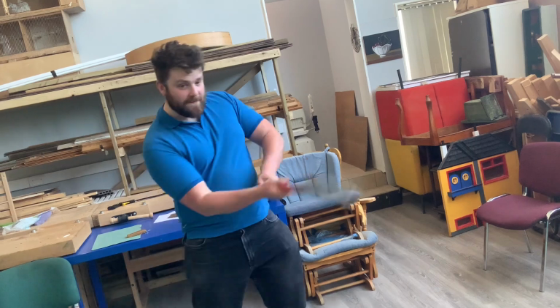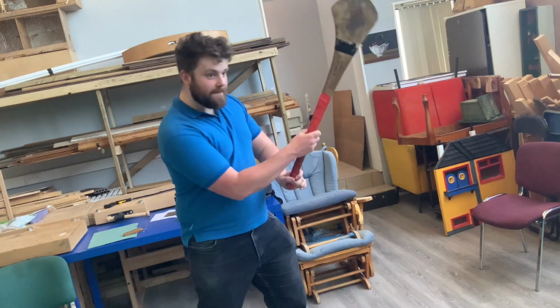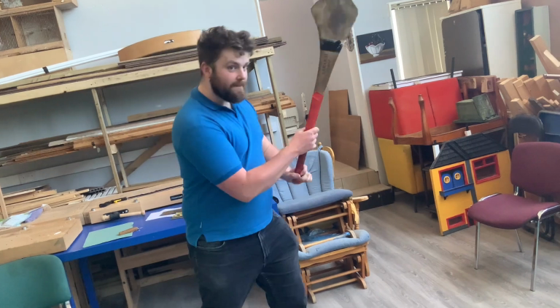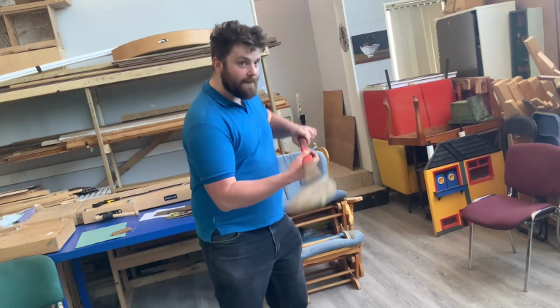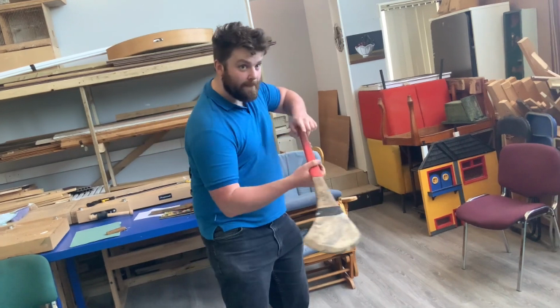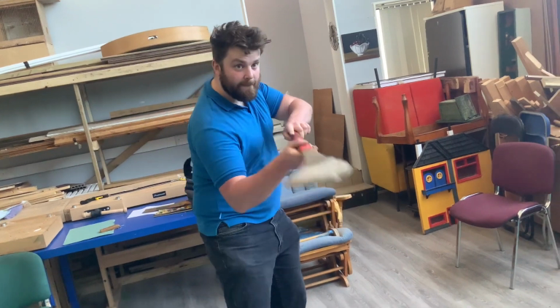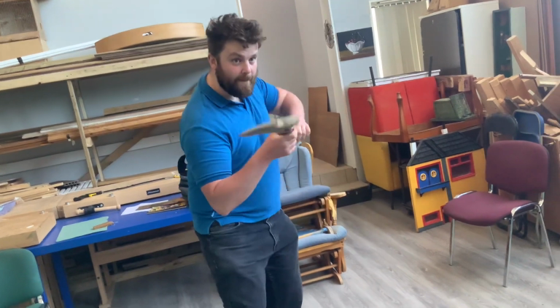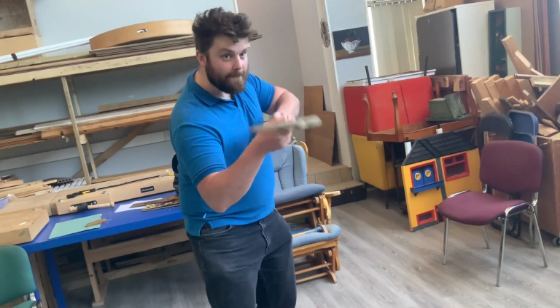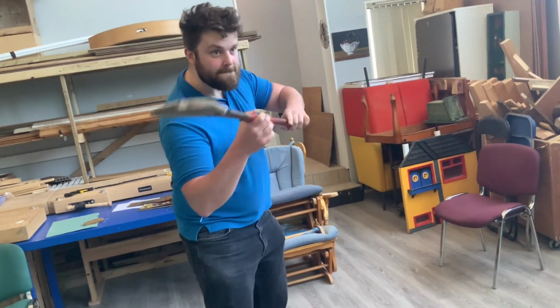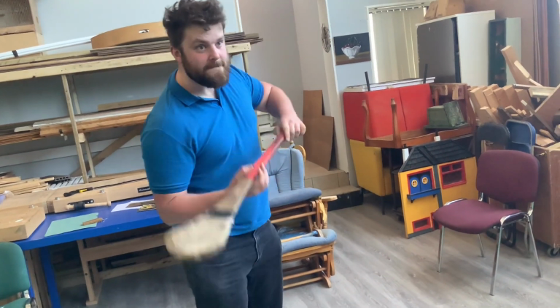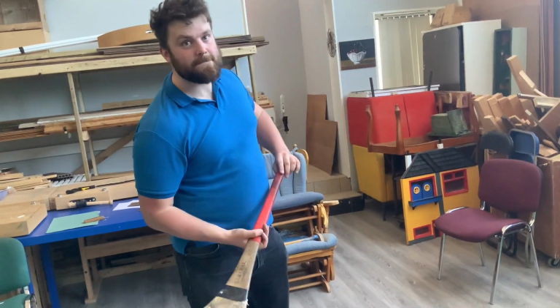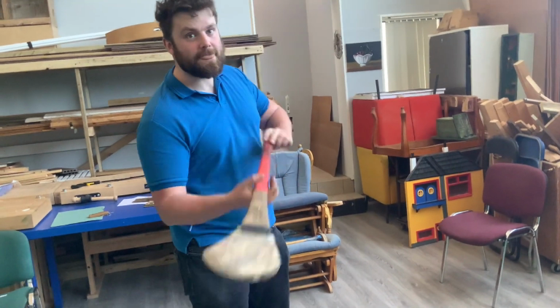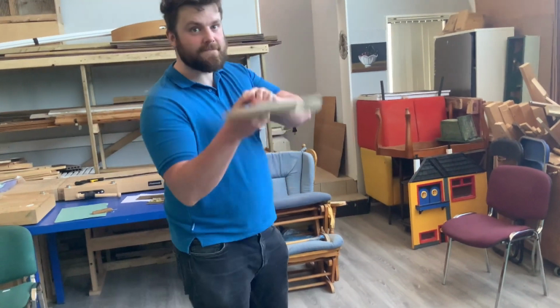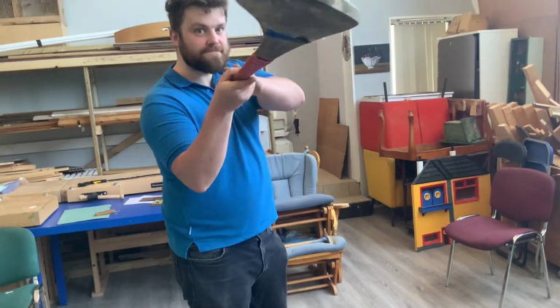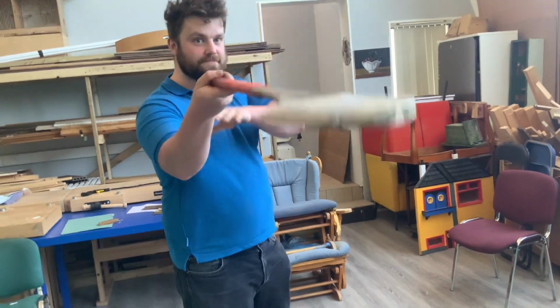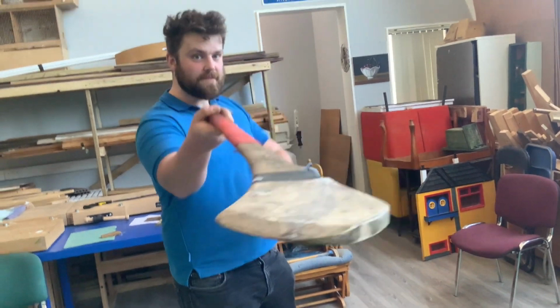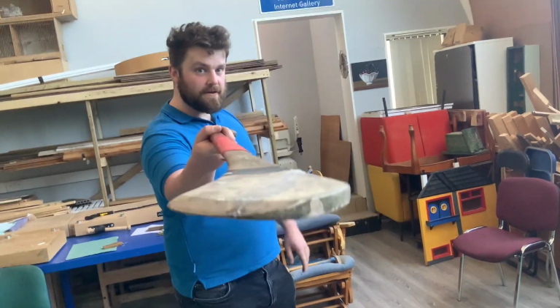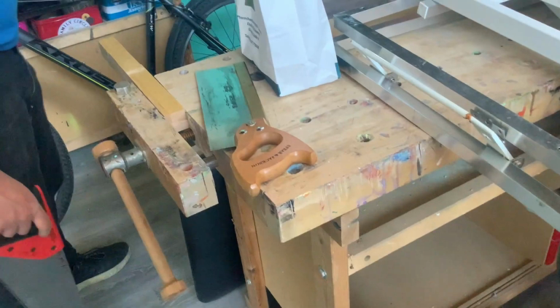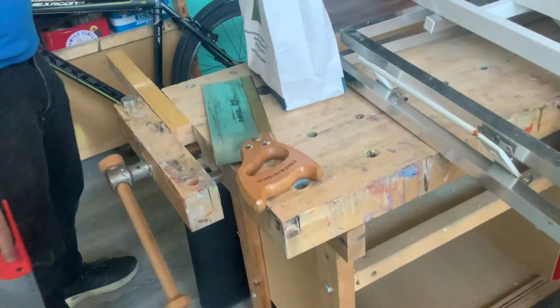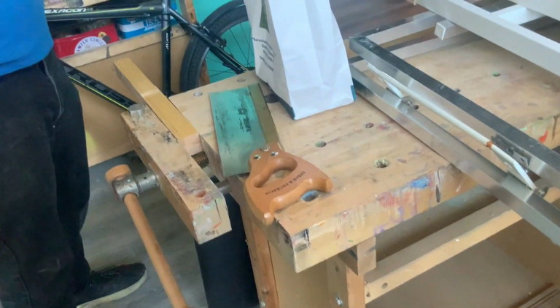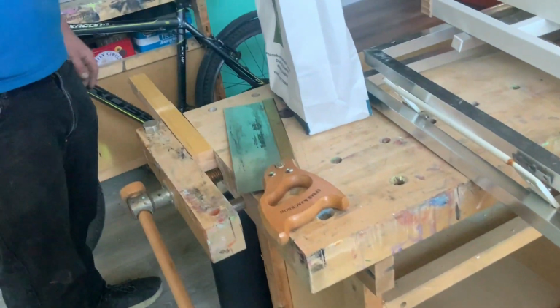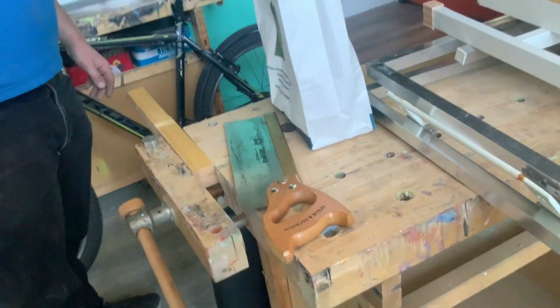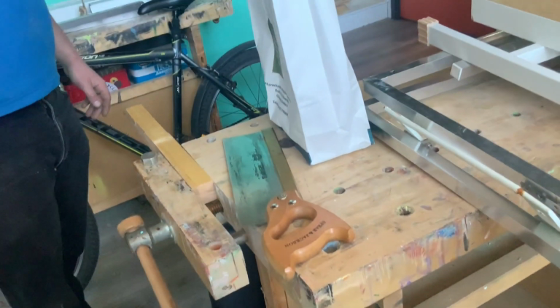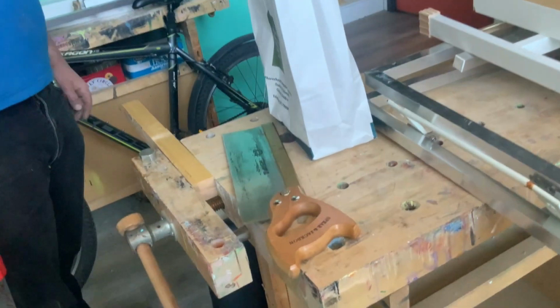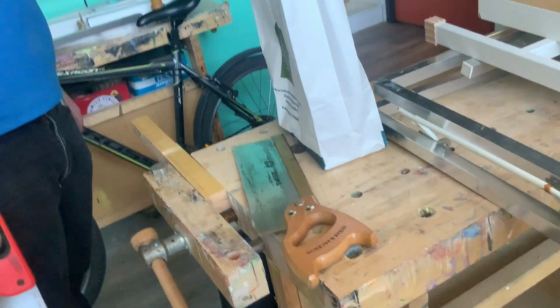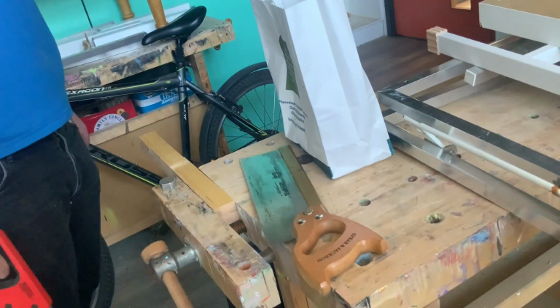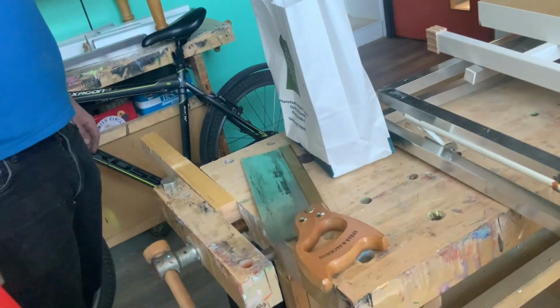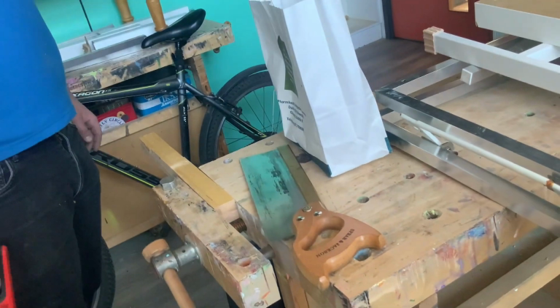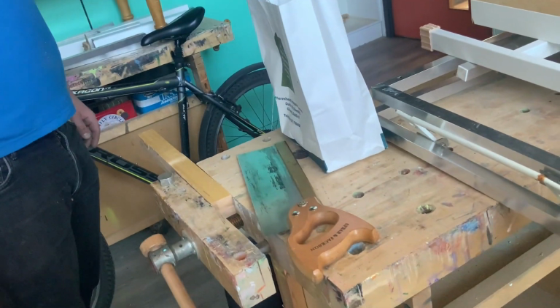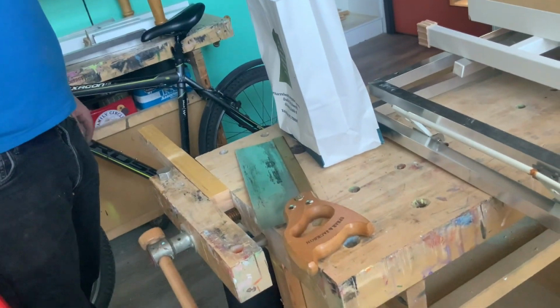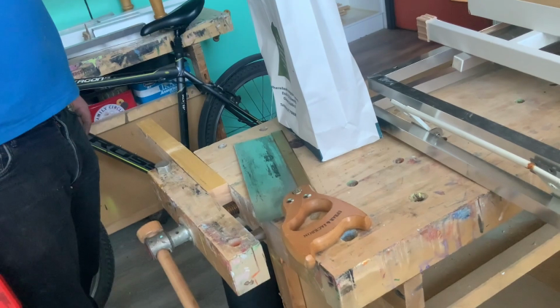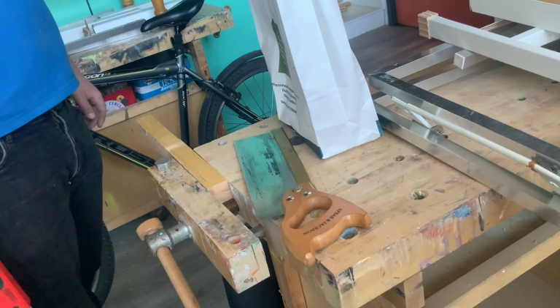Yeah, so Luke kindly offered to fix my hurl that broke. We're here with Luke in the Men's Sheds in Poppentry.